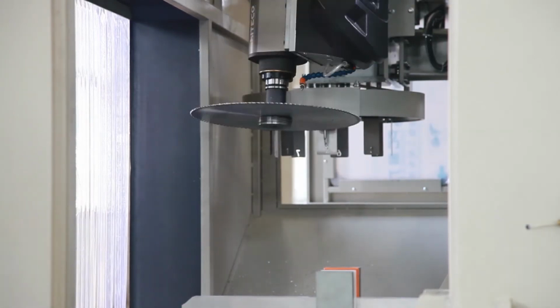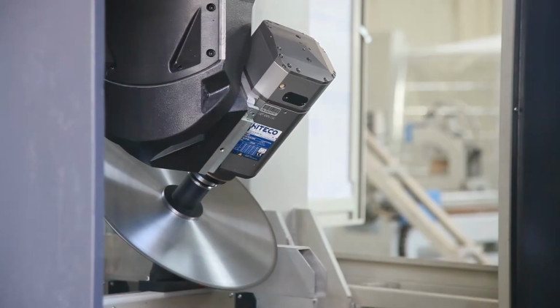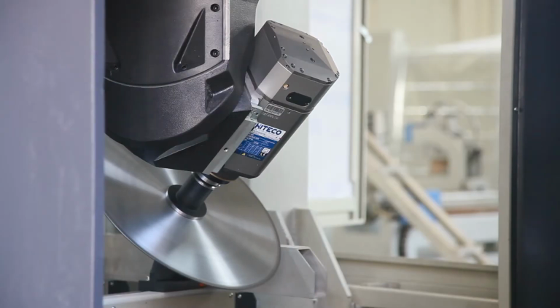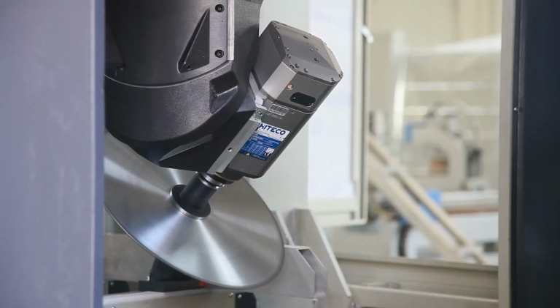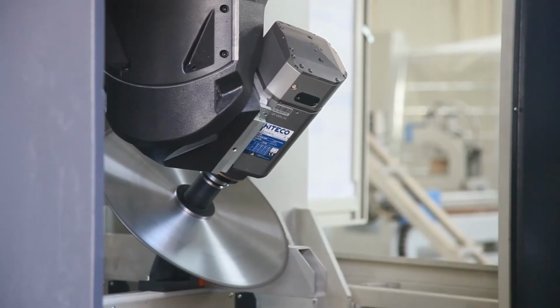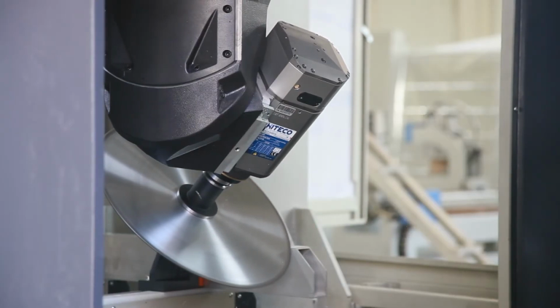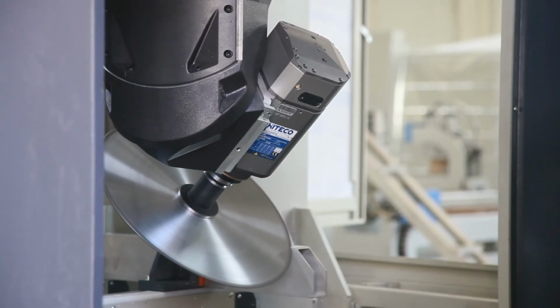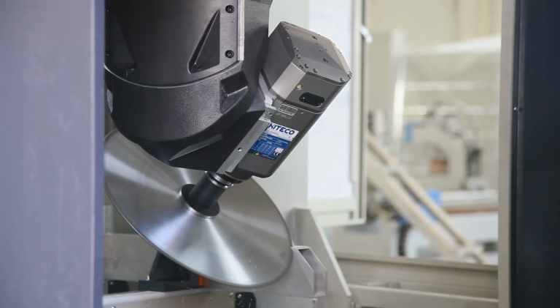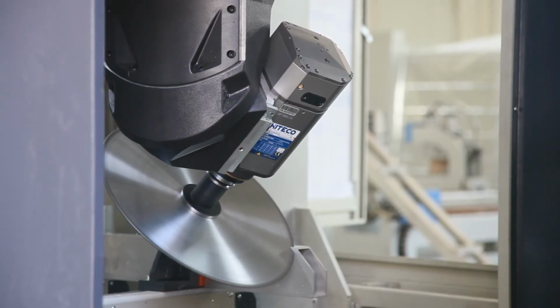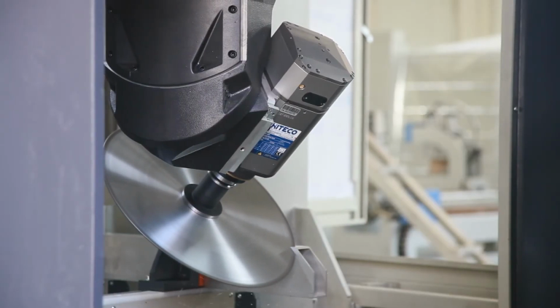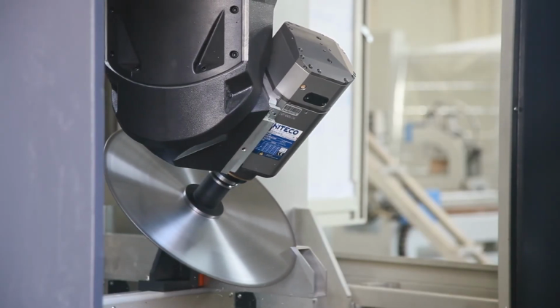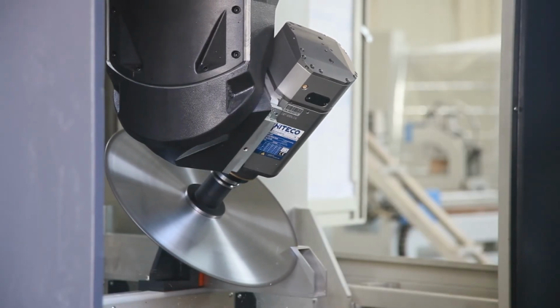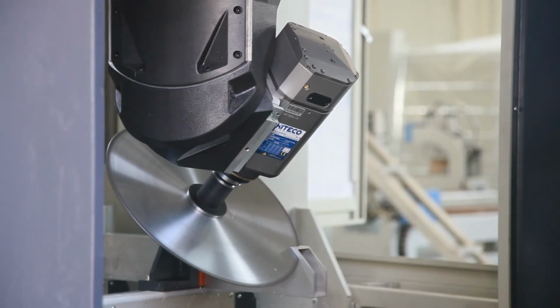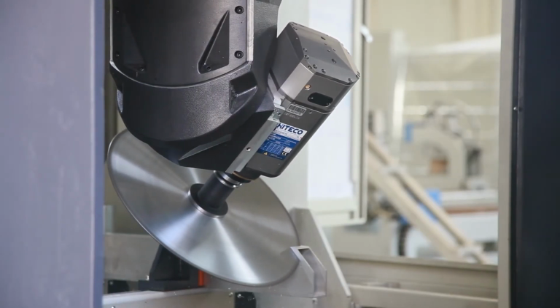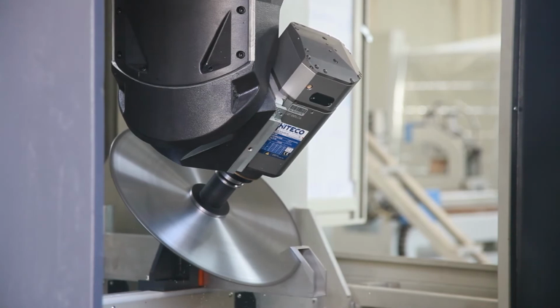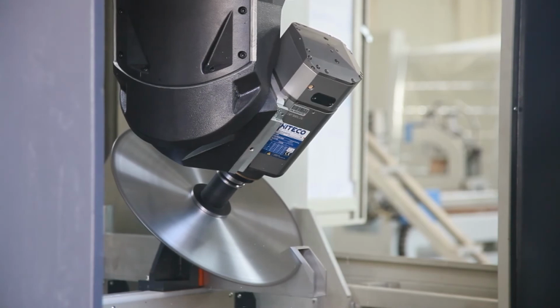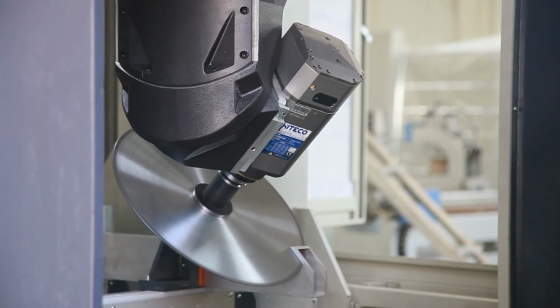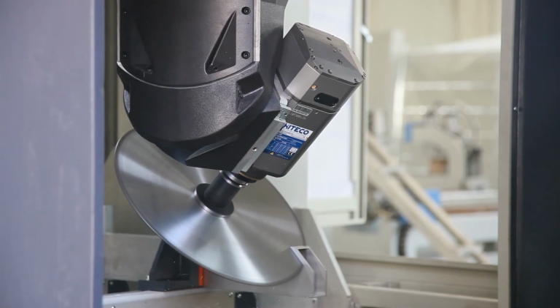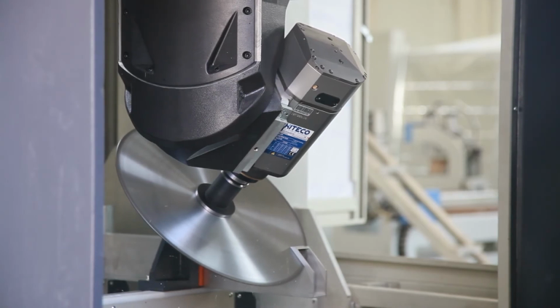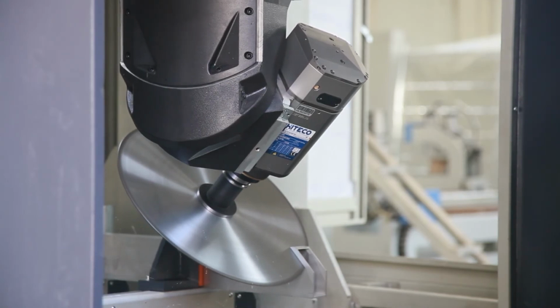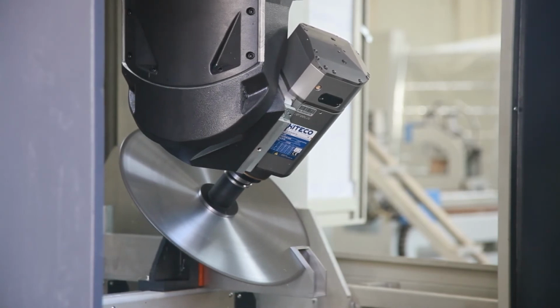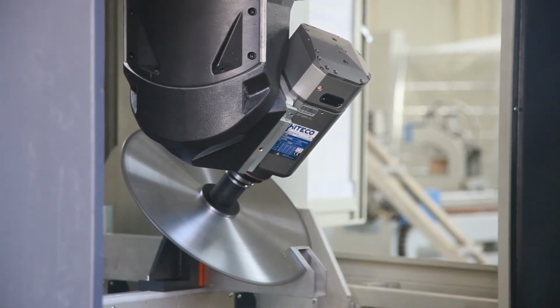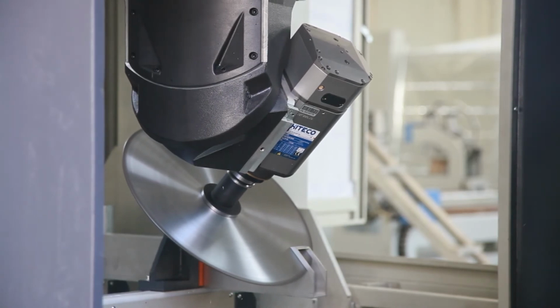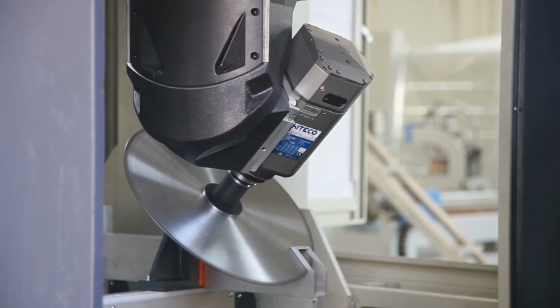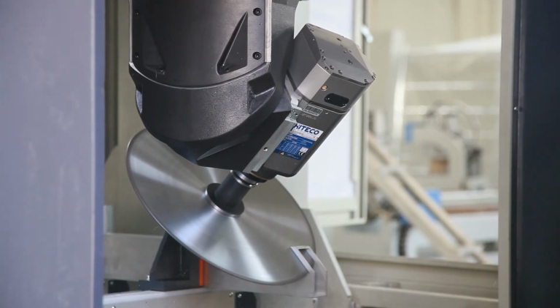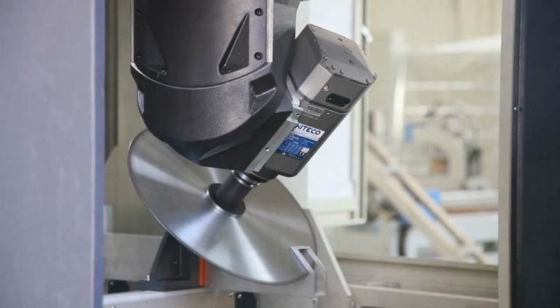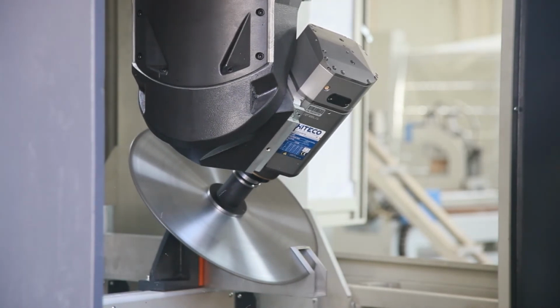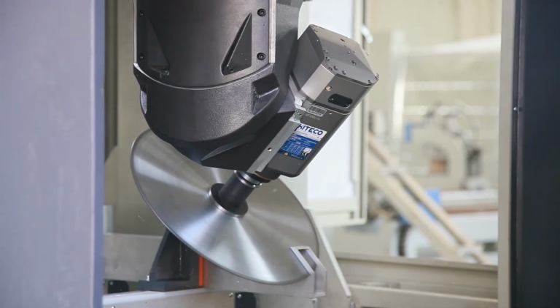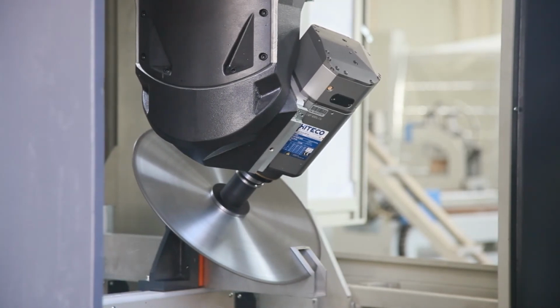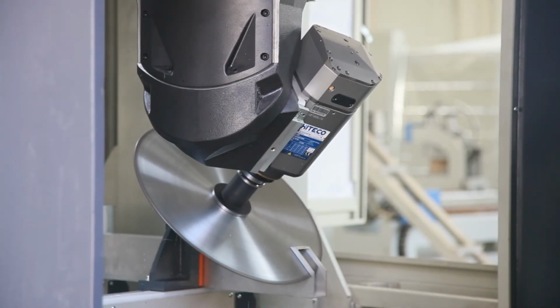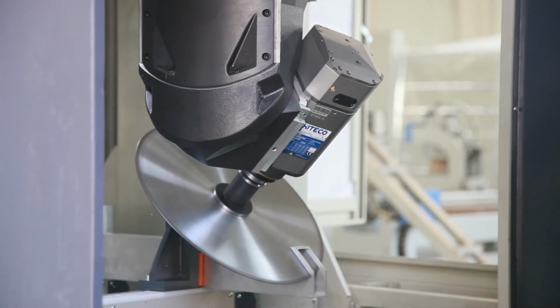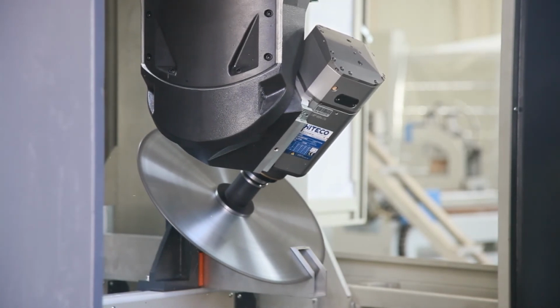CNC automatic drilling, milling, tapping, cutting and end milling, etc.